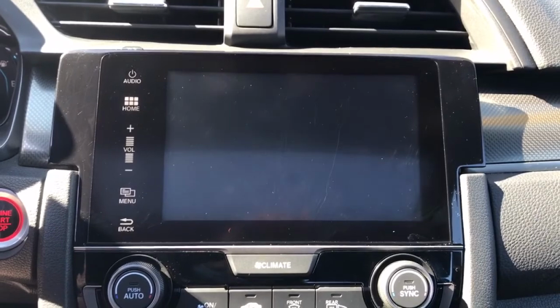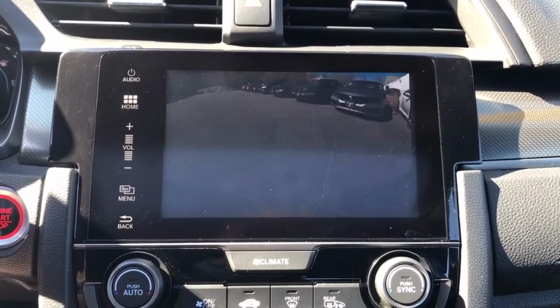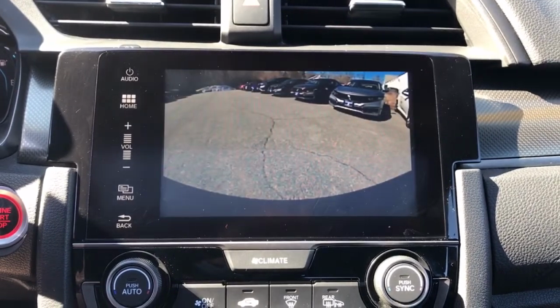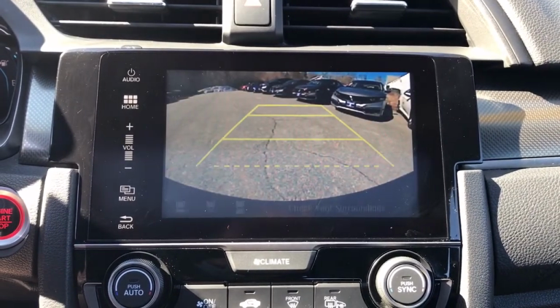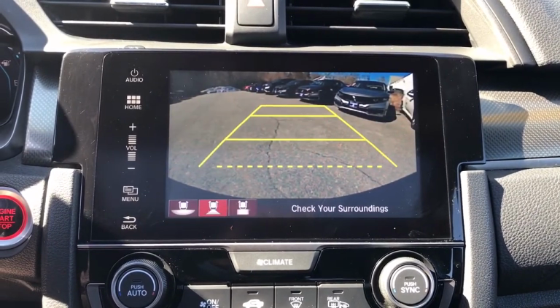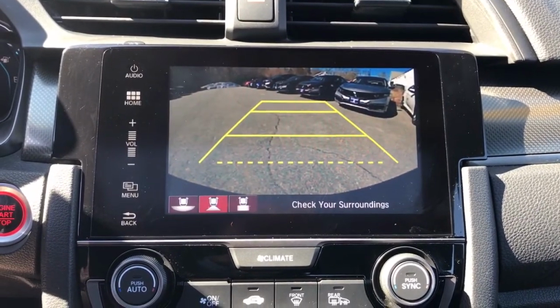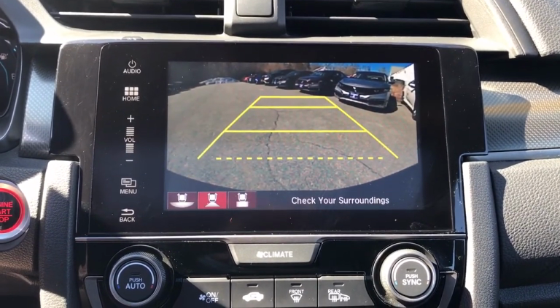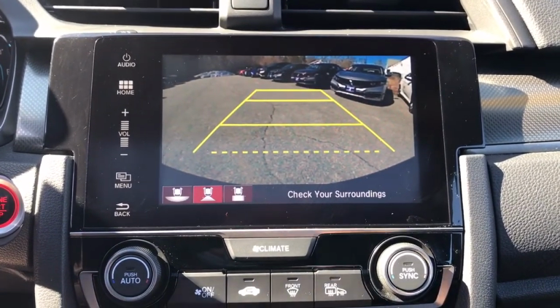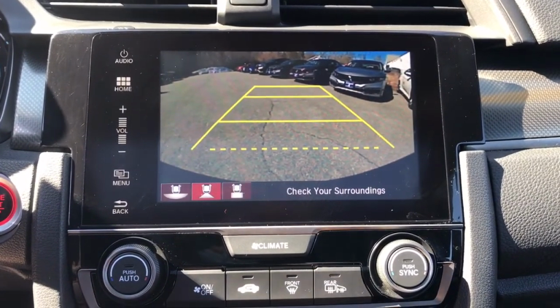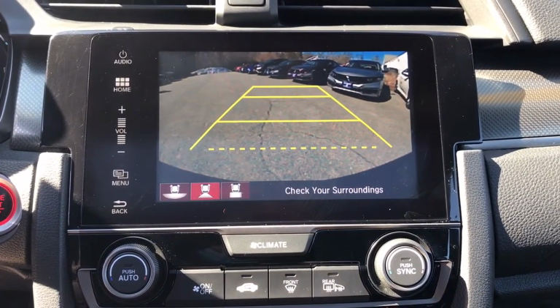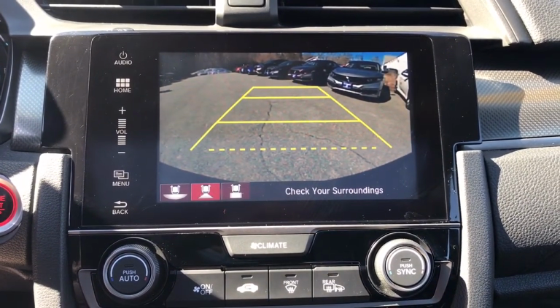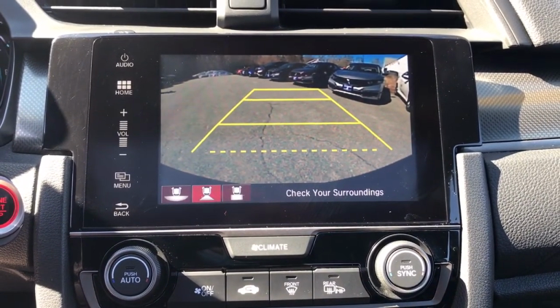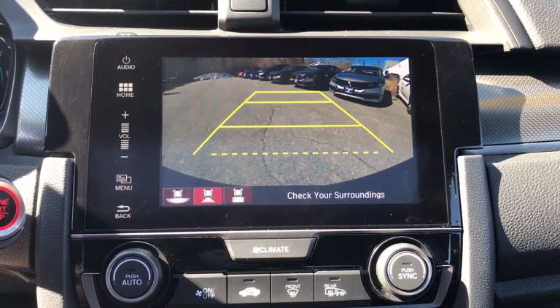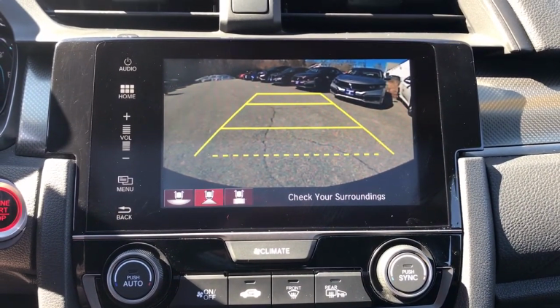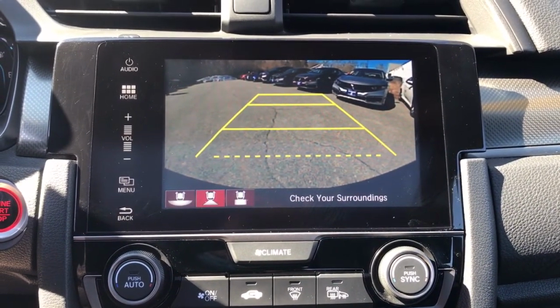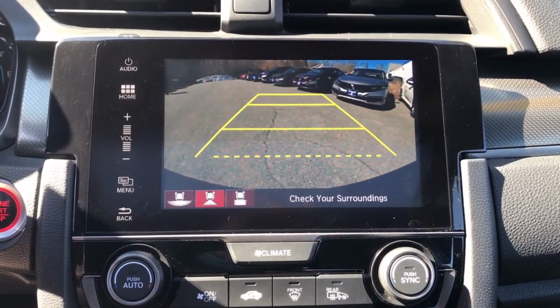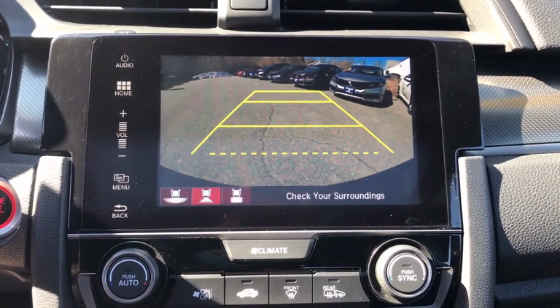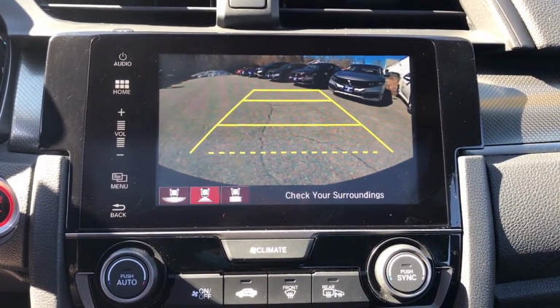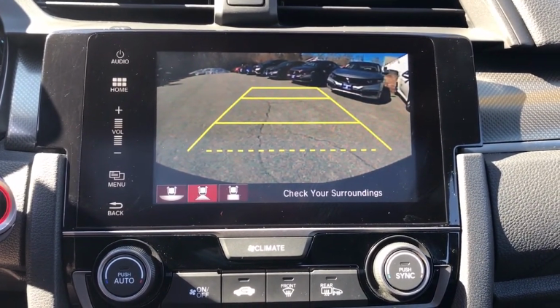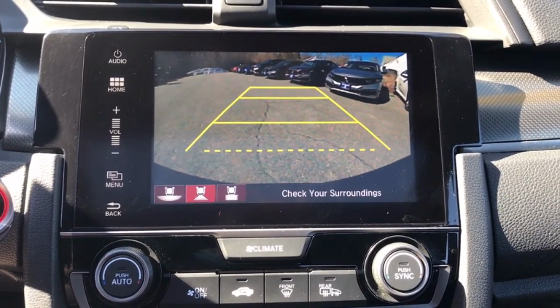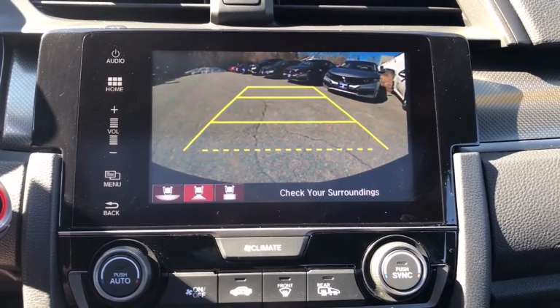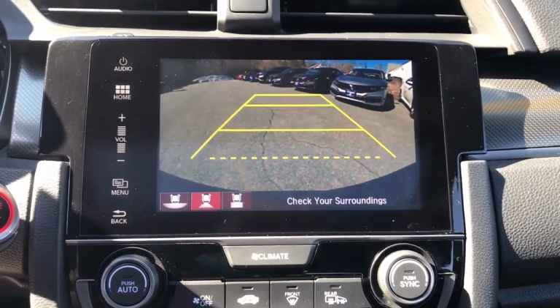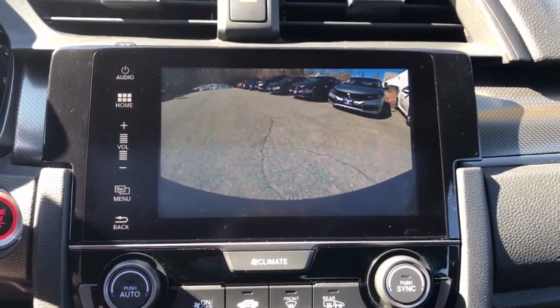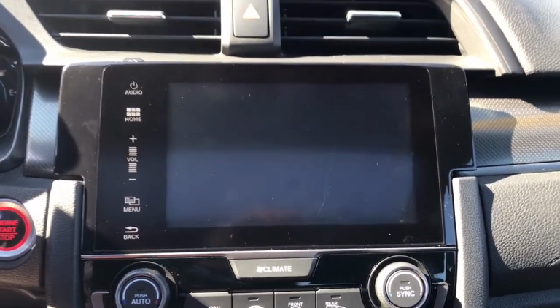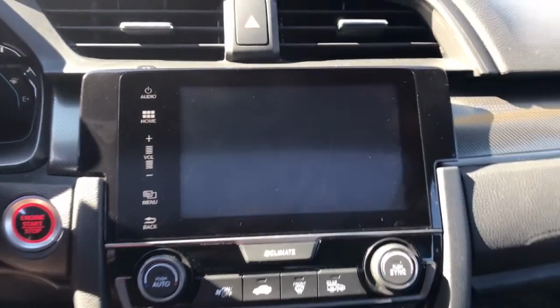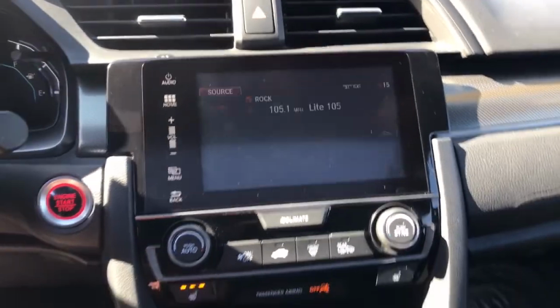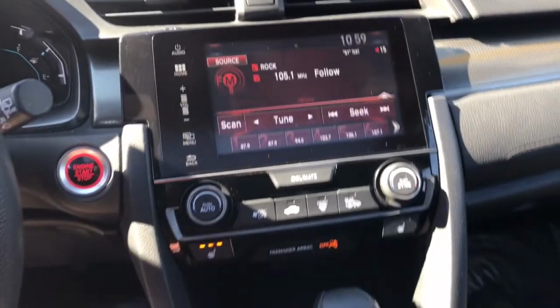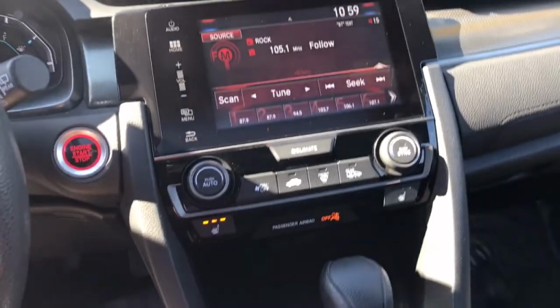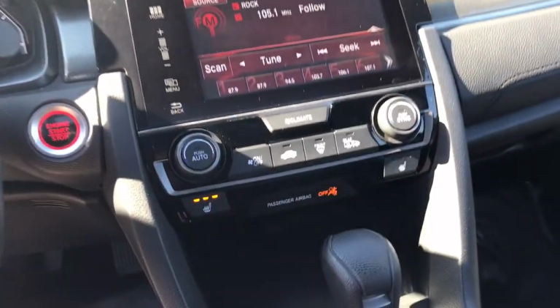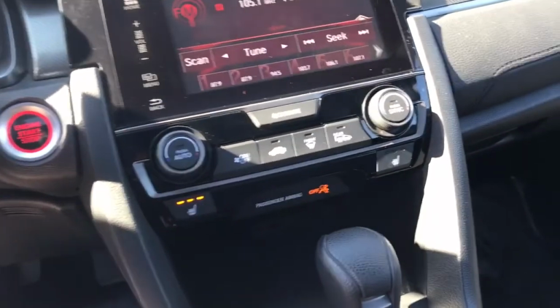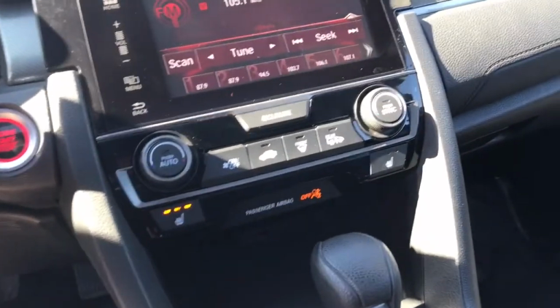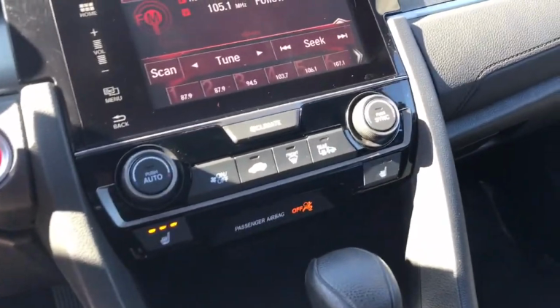Scenic route or daily commute, driving never felt so good. Test drive the Honda Civic today.